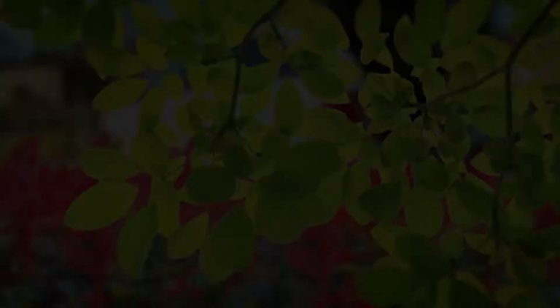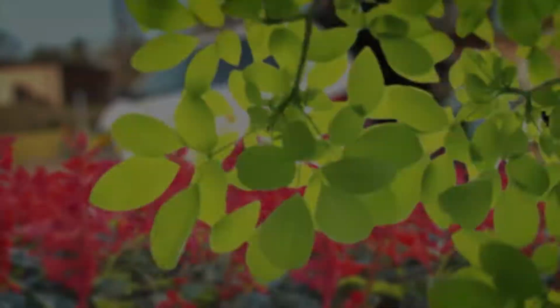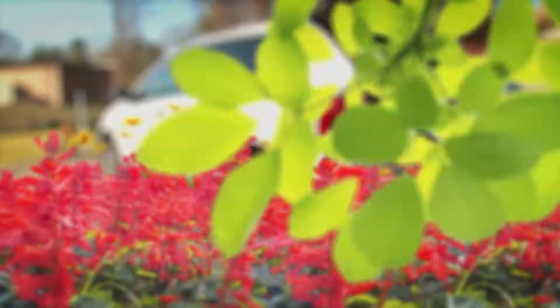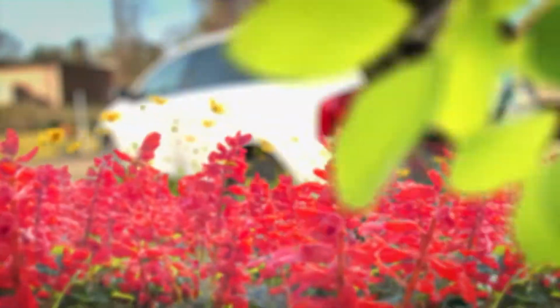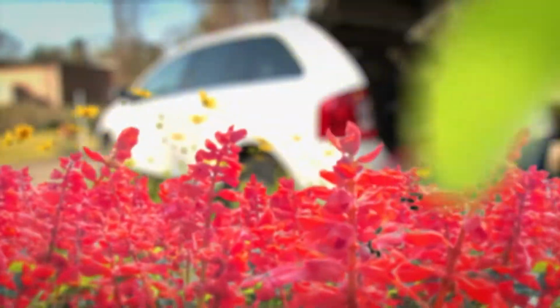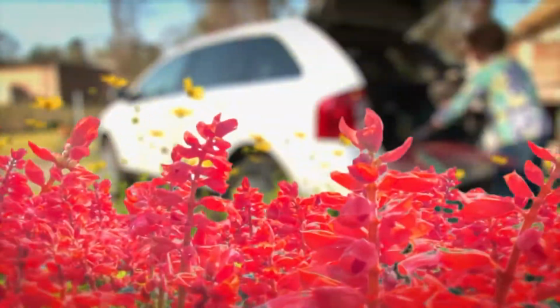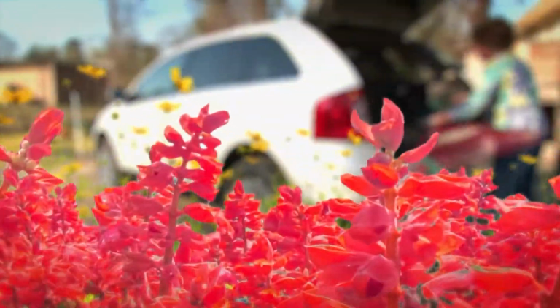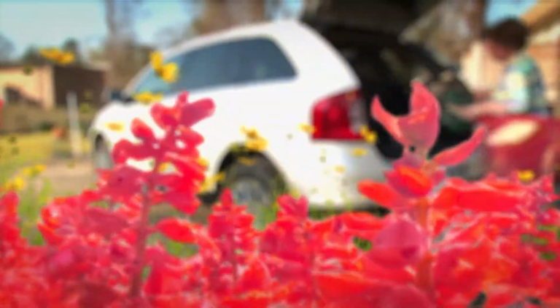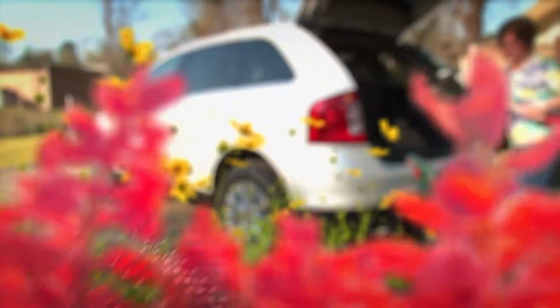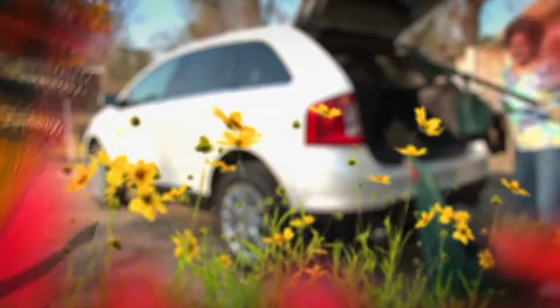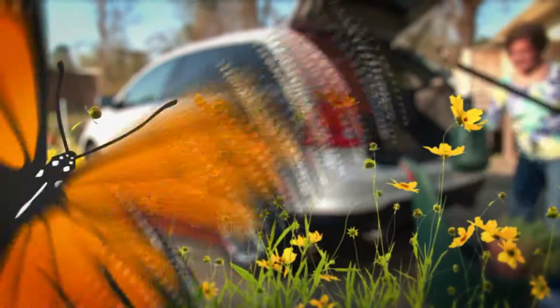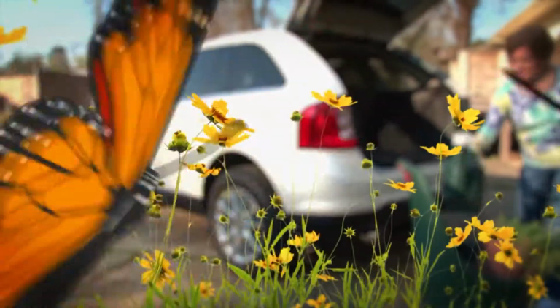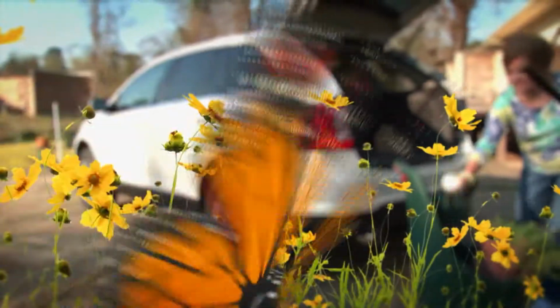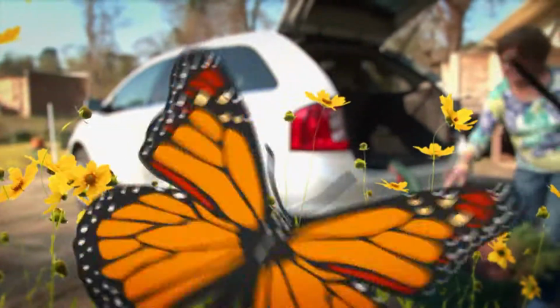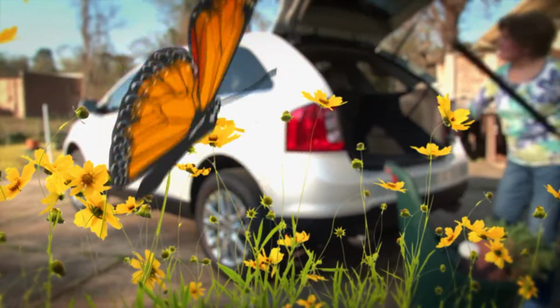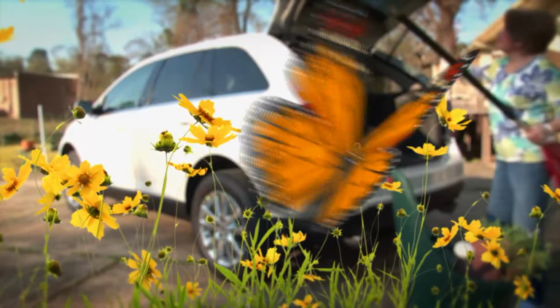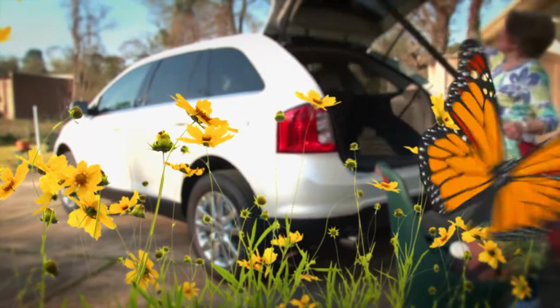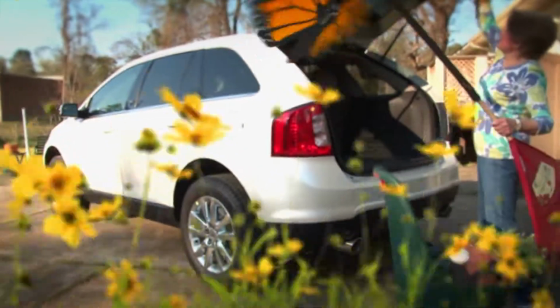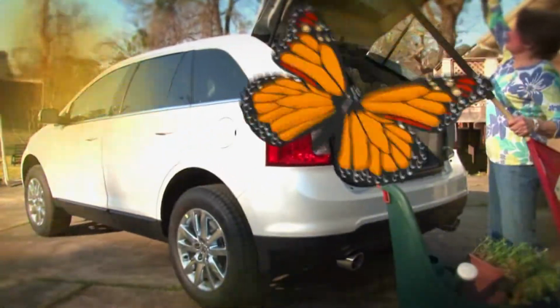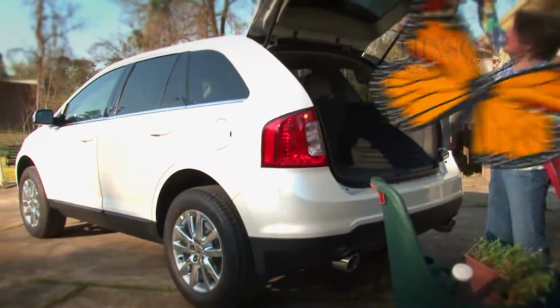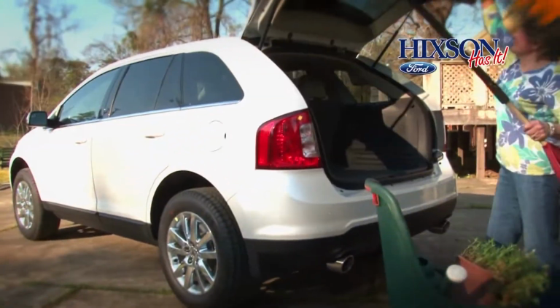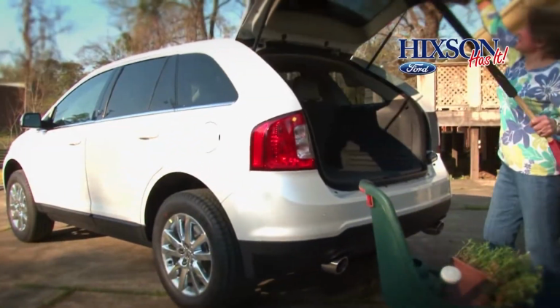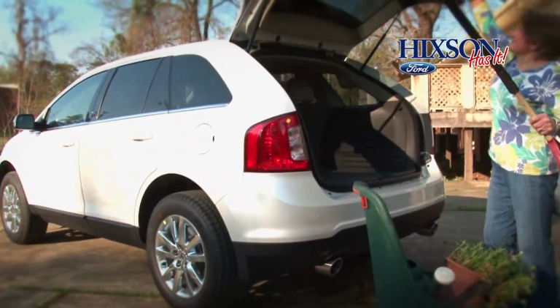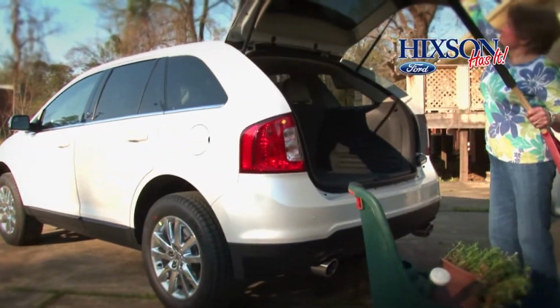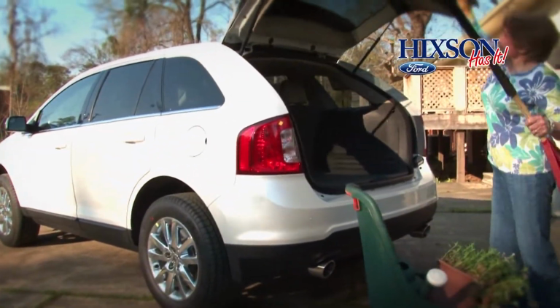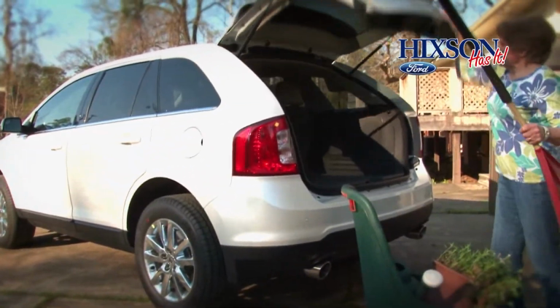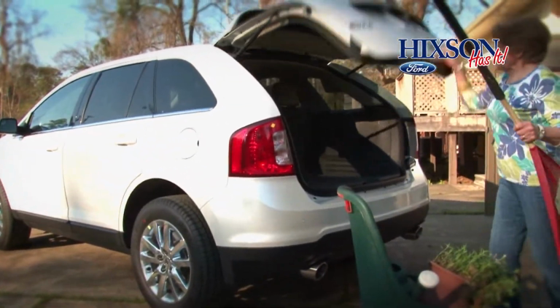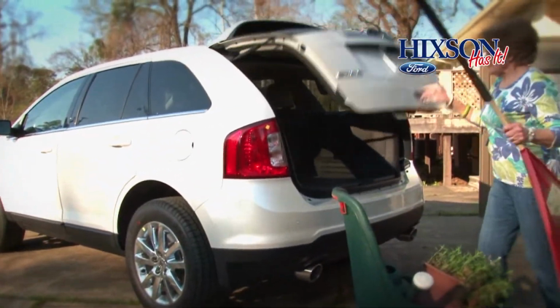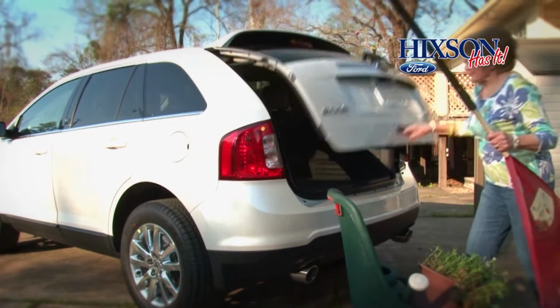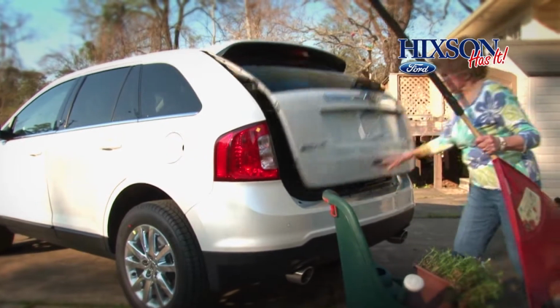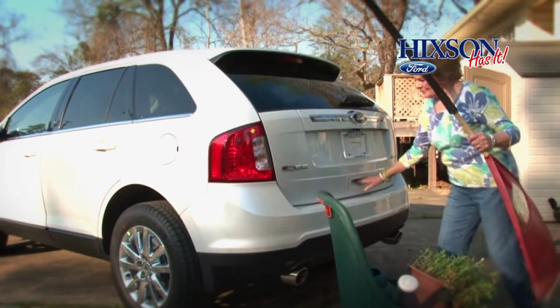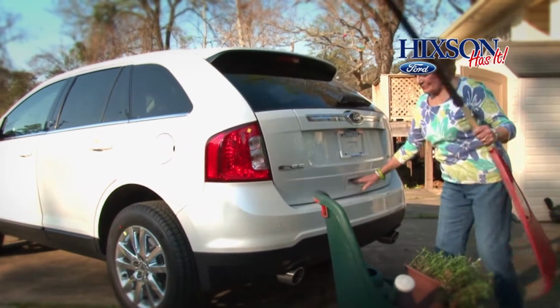Spring has finally arrived. It's that time of year when we get out, enjoy the weather, and we get stuff done.